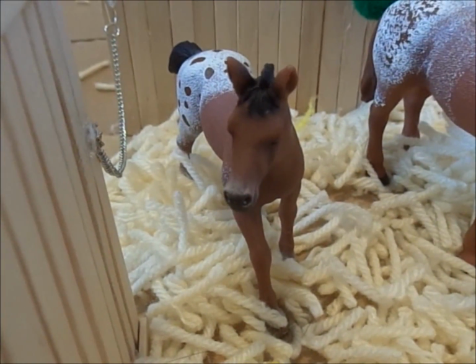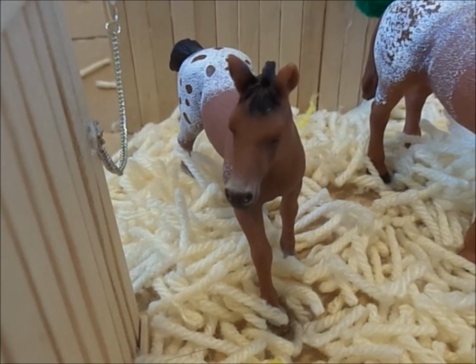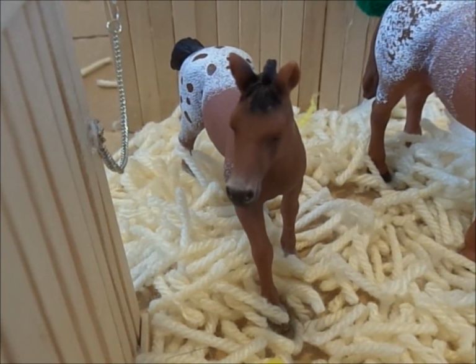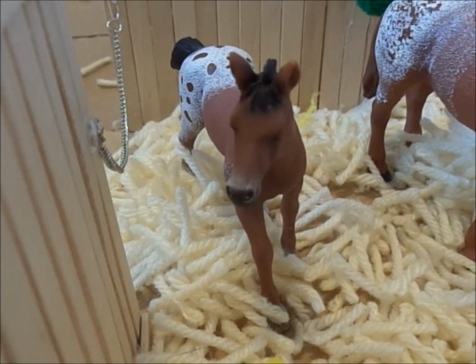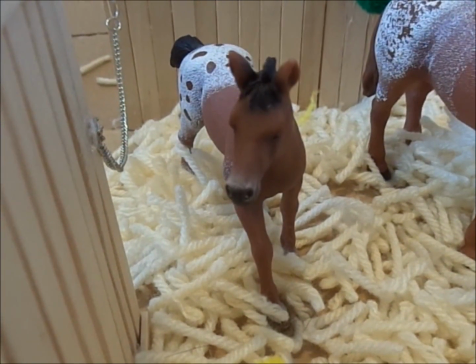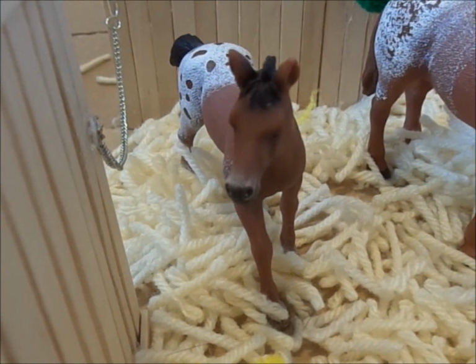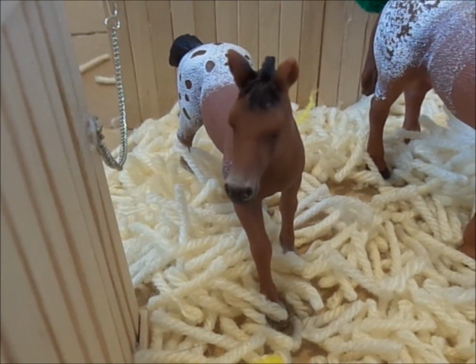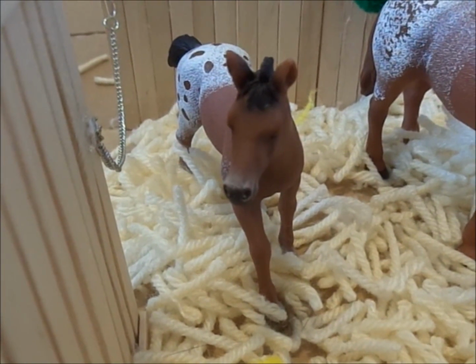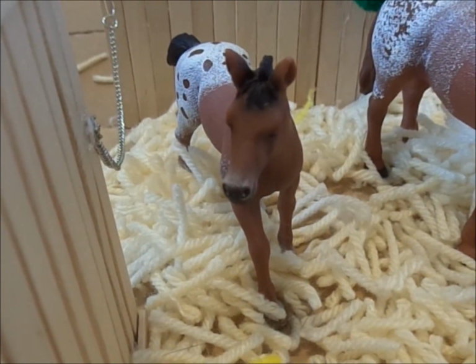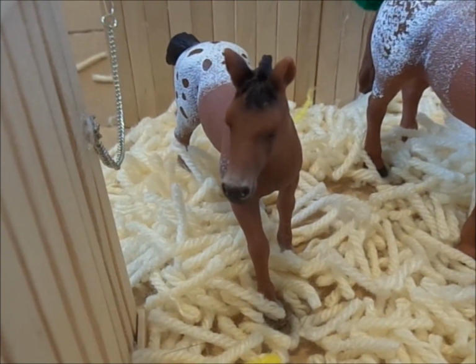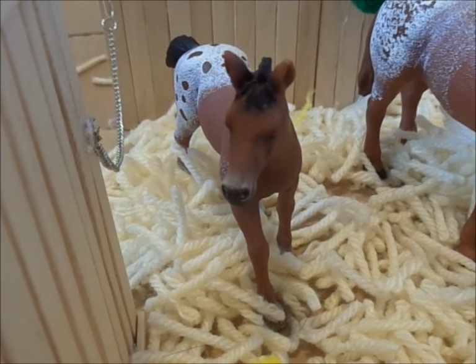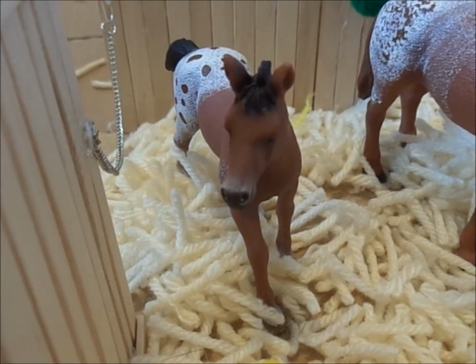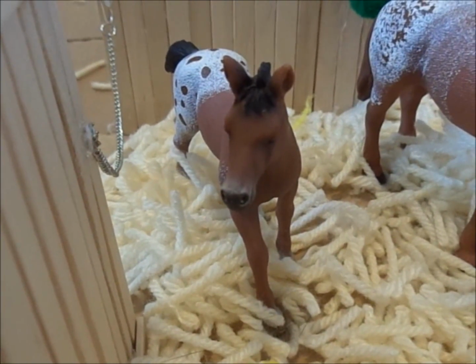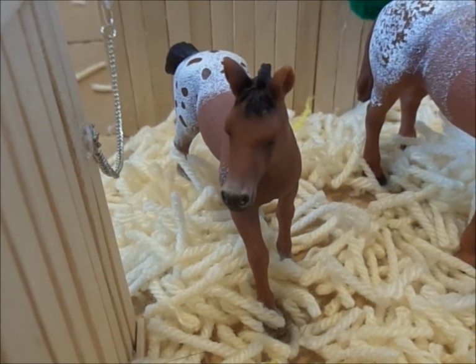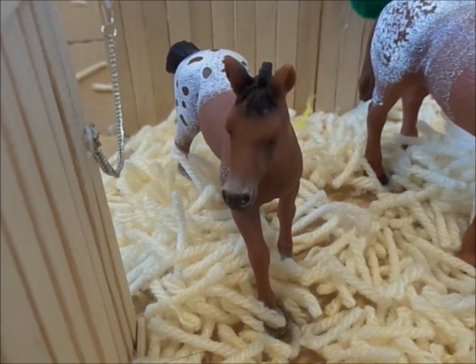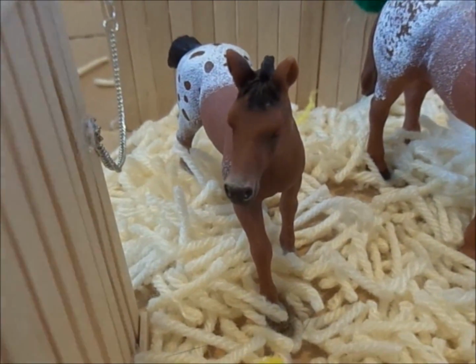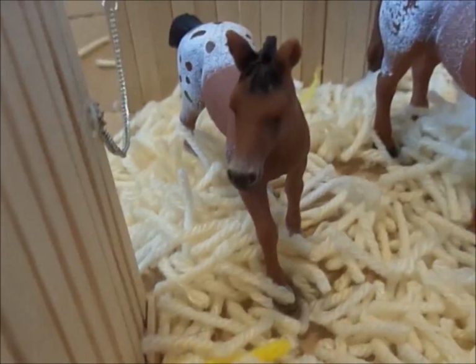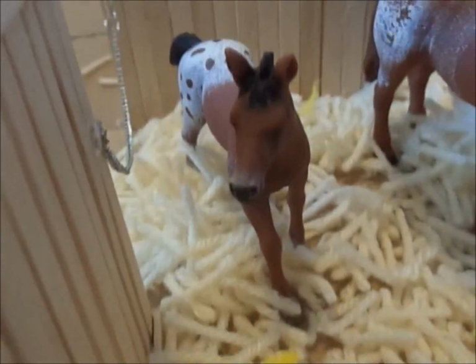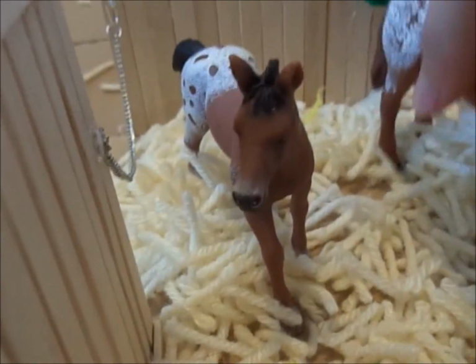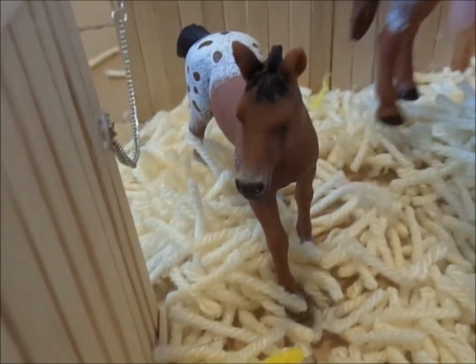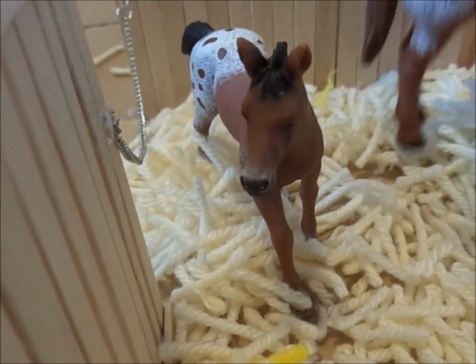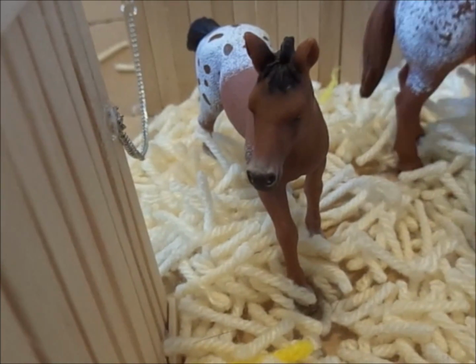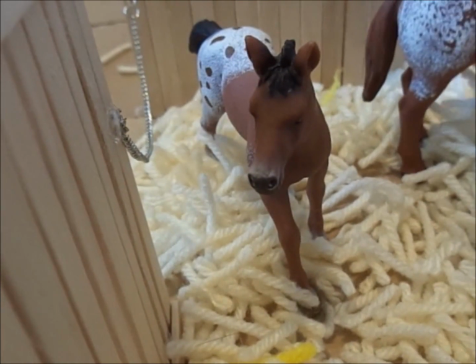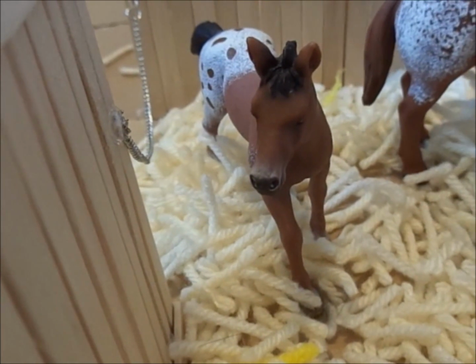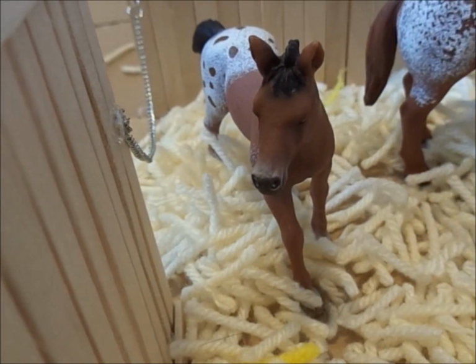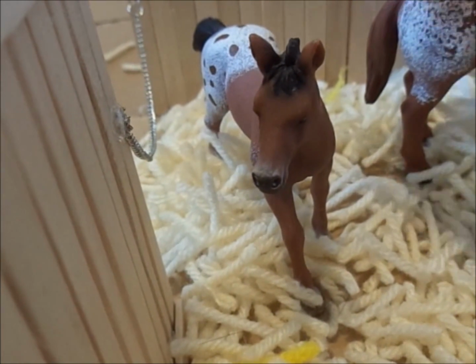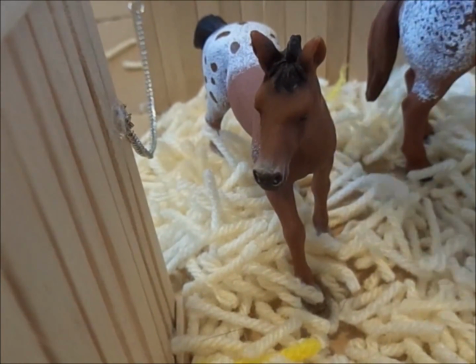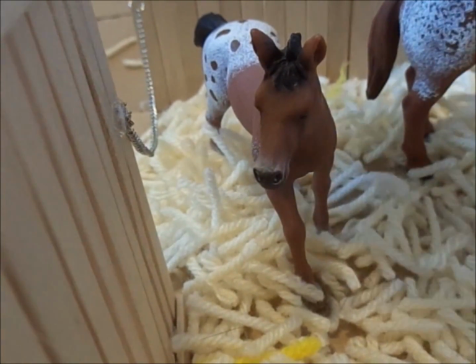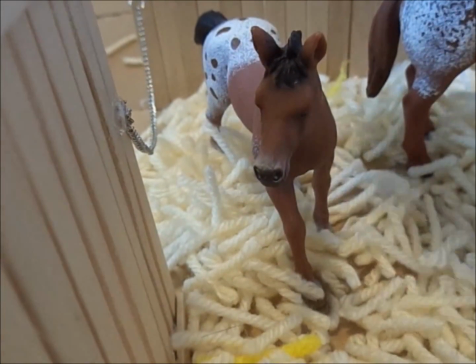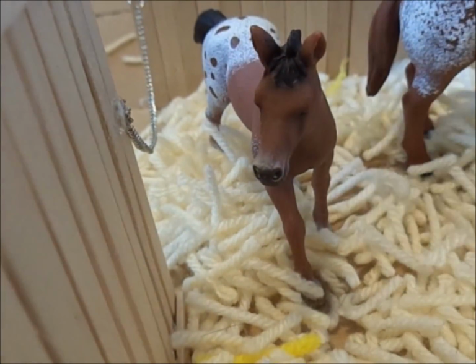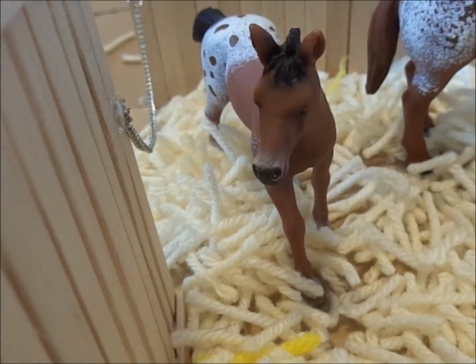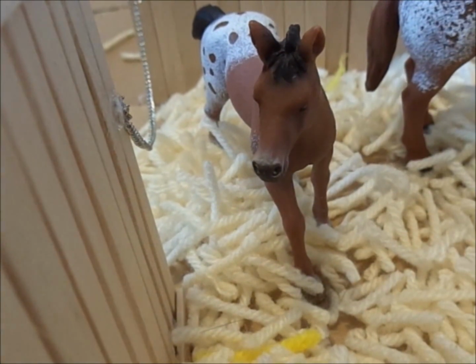We're going to separate her from her mother soon, after this barn tour.